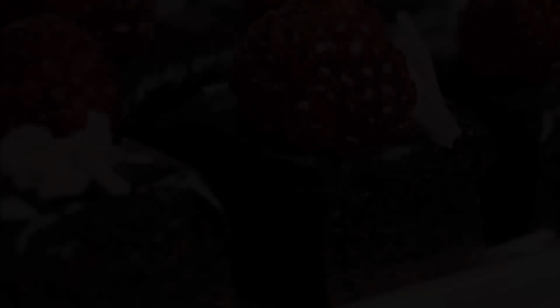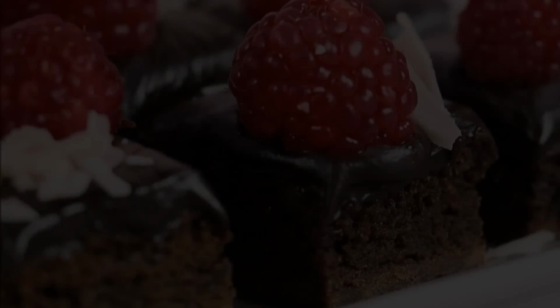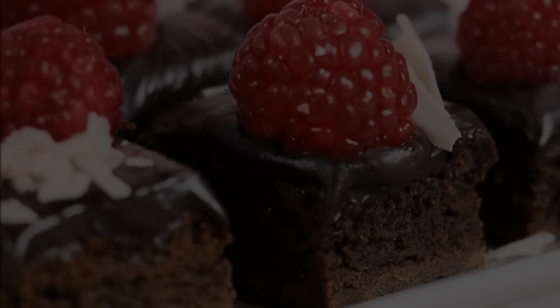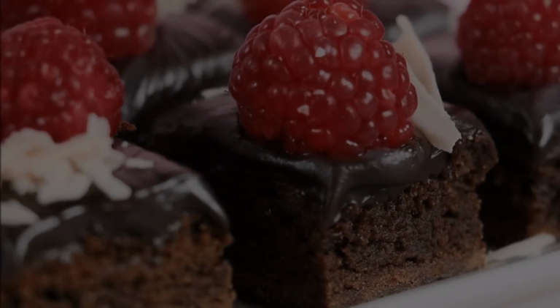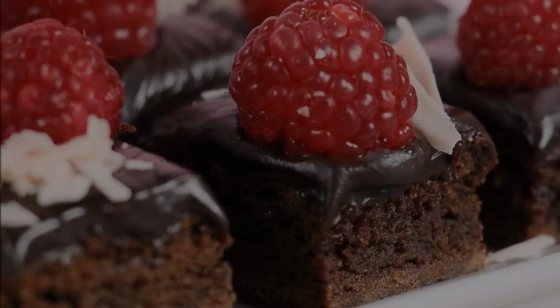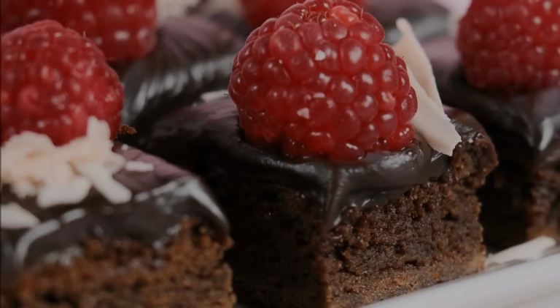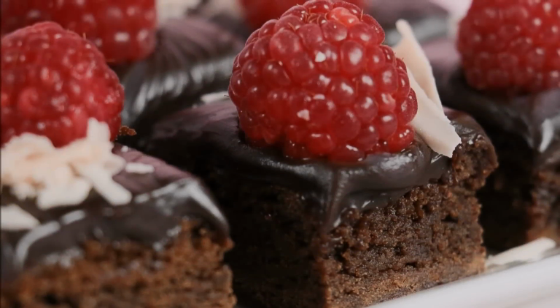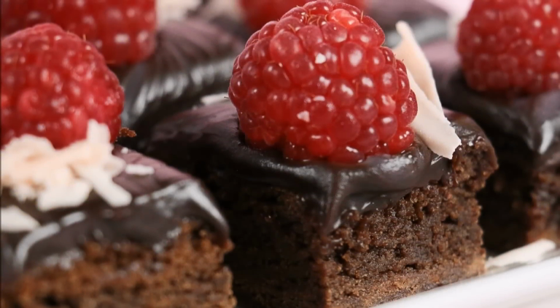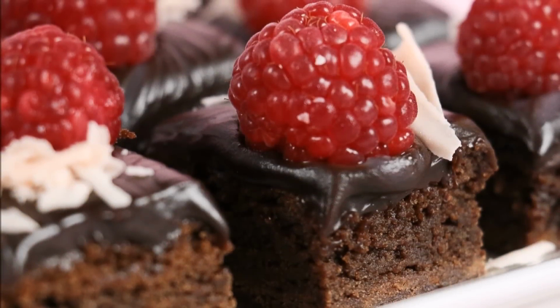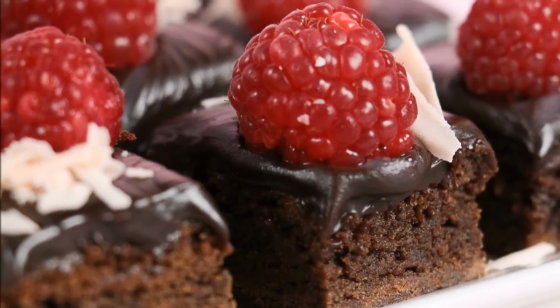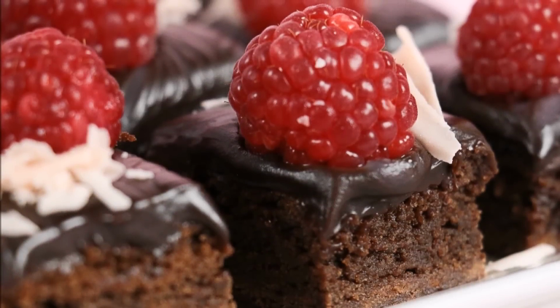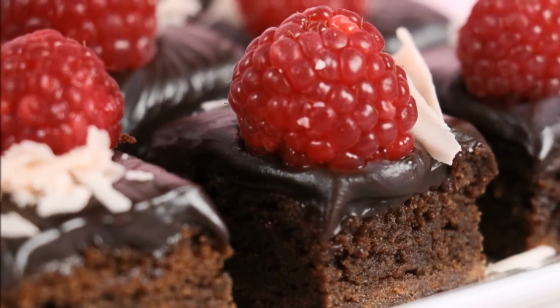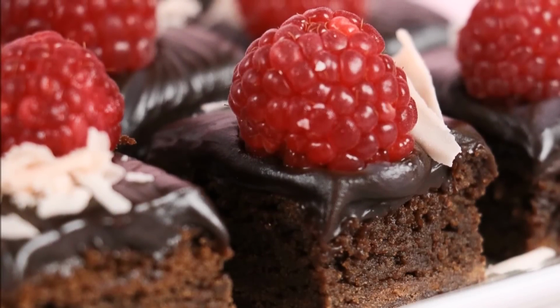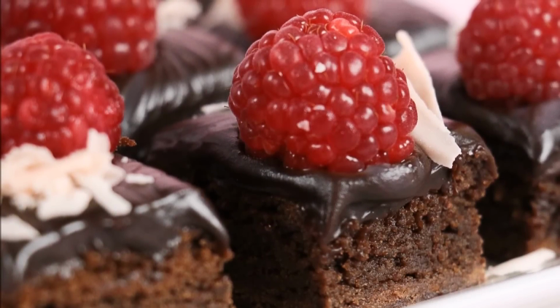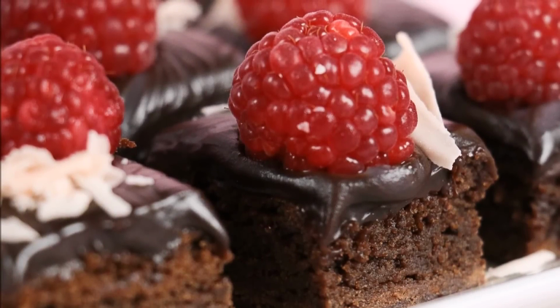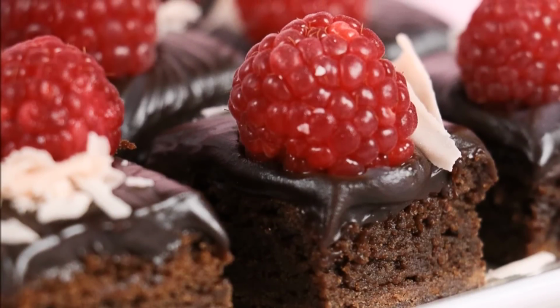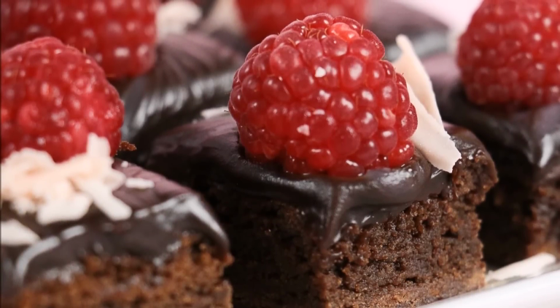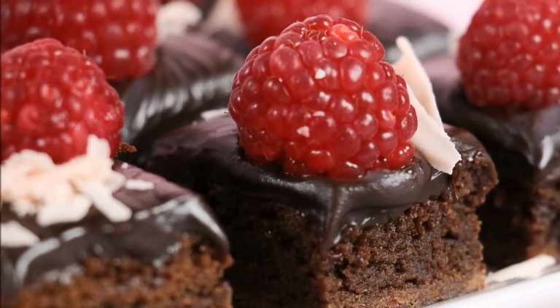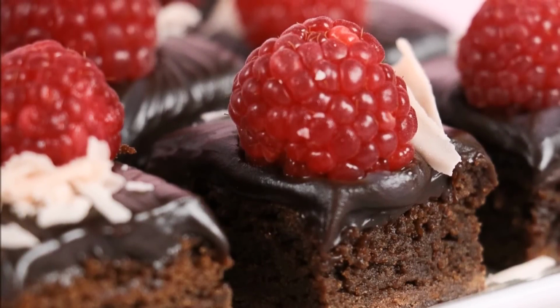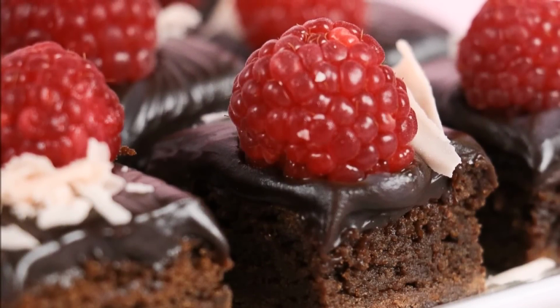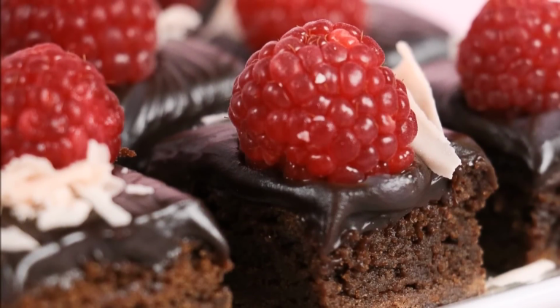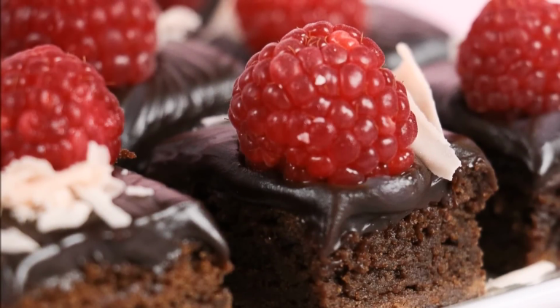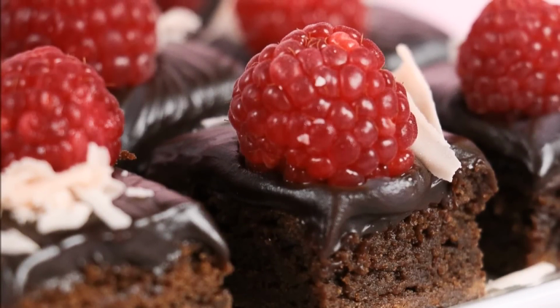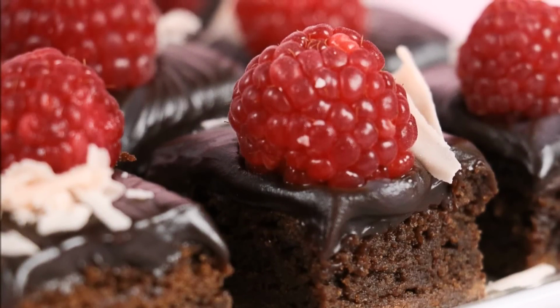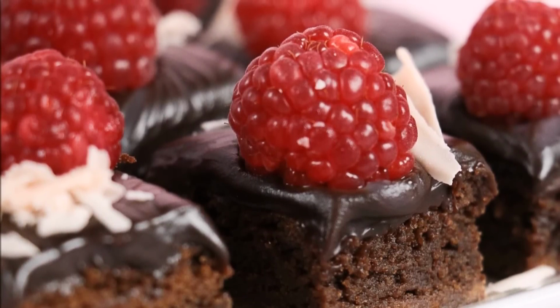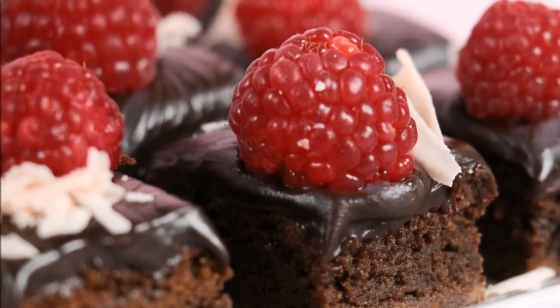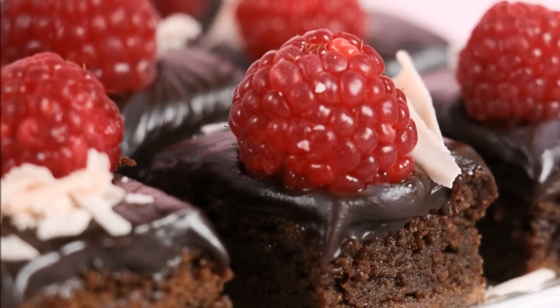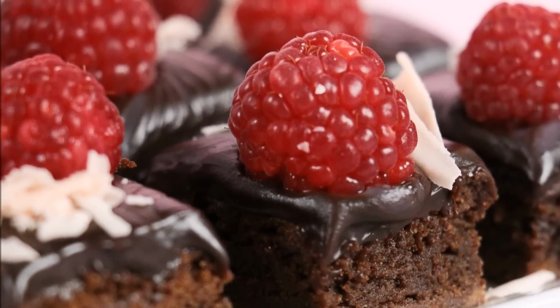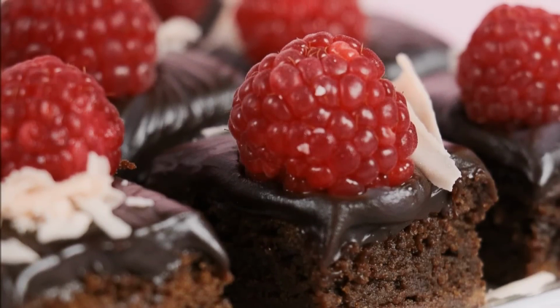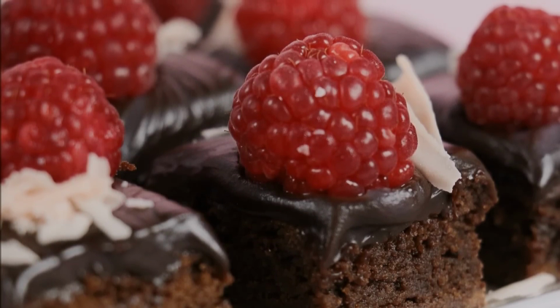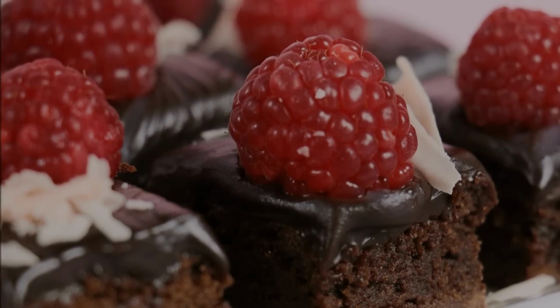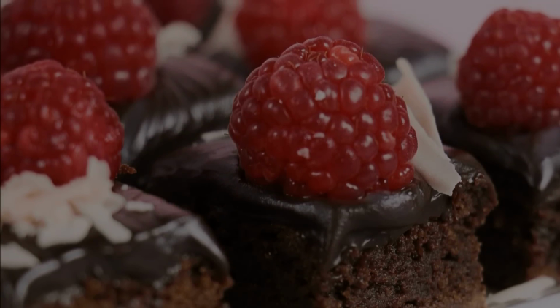Hey guys, welcome to Rosie's Dessert Spot. In this episode I'll be teaching you how to create raspberry brownies.